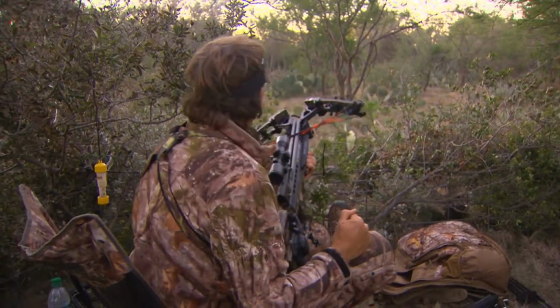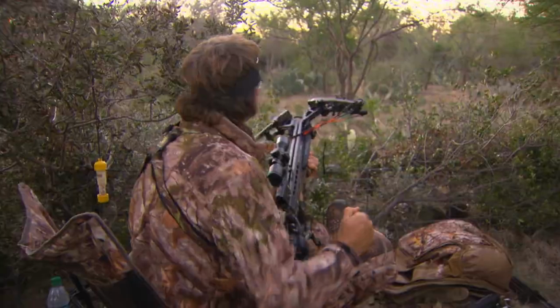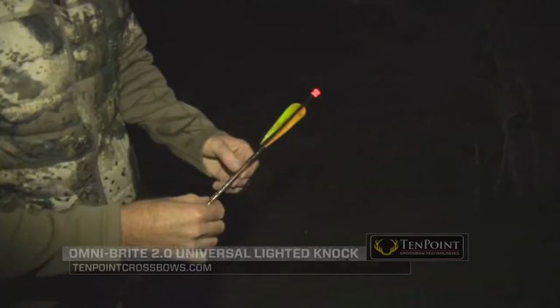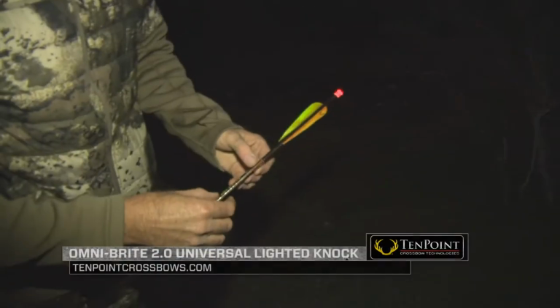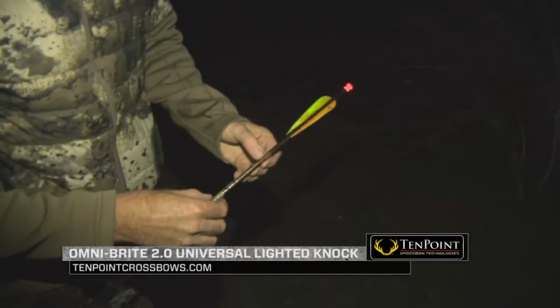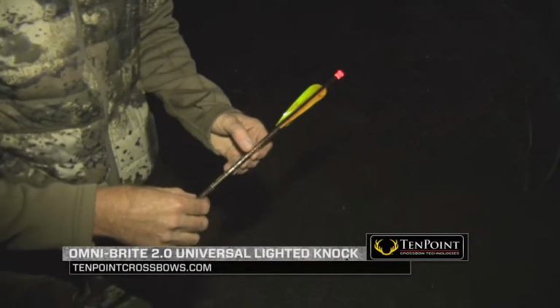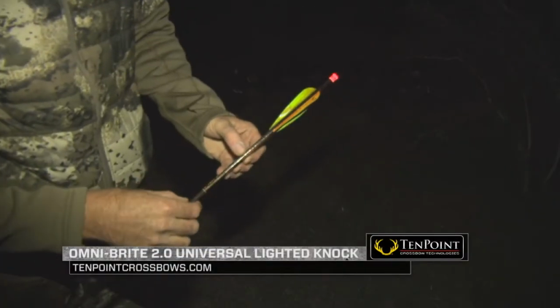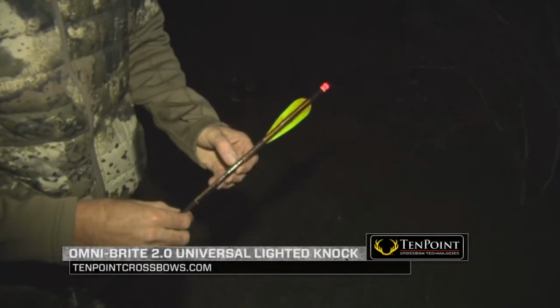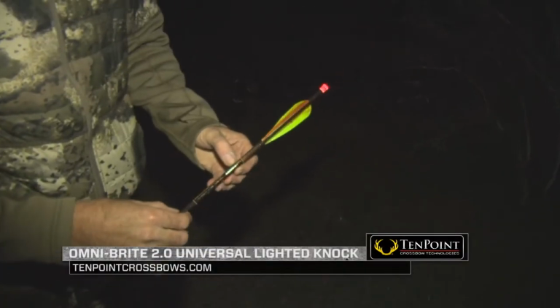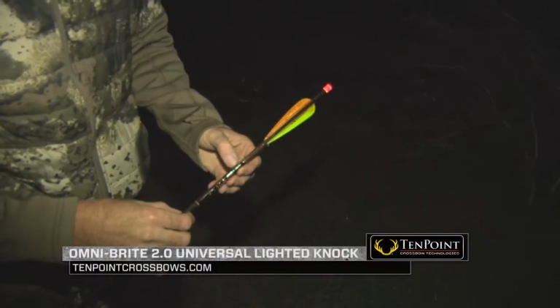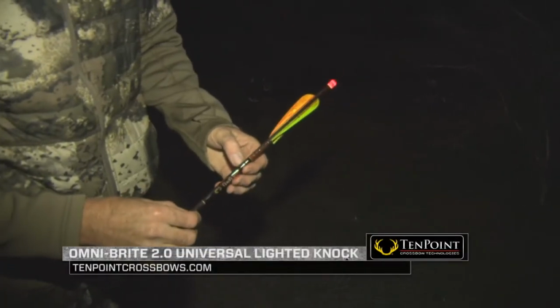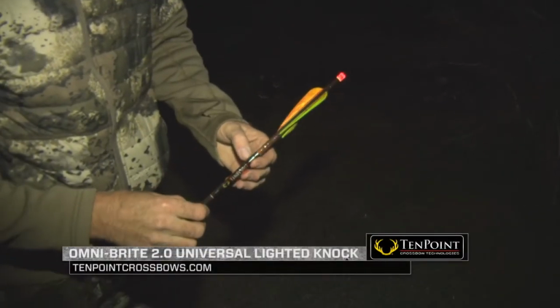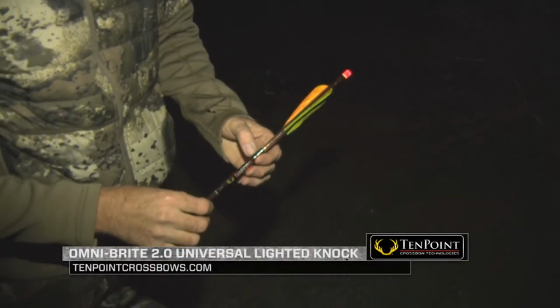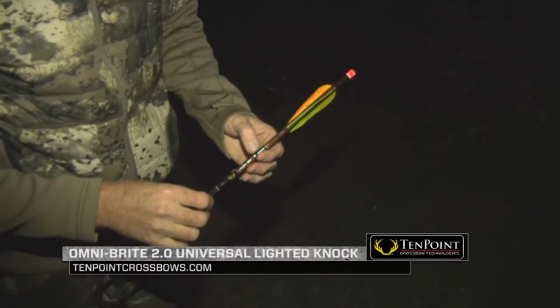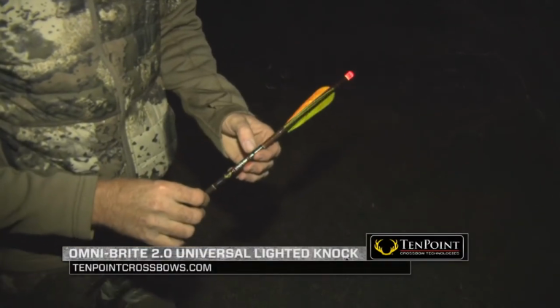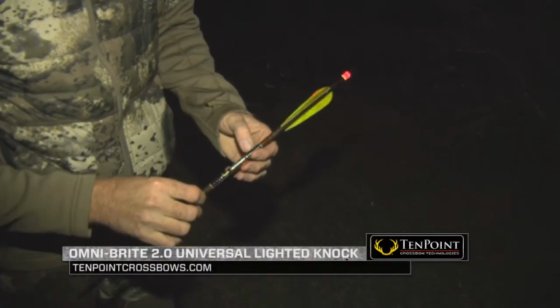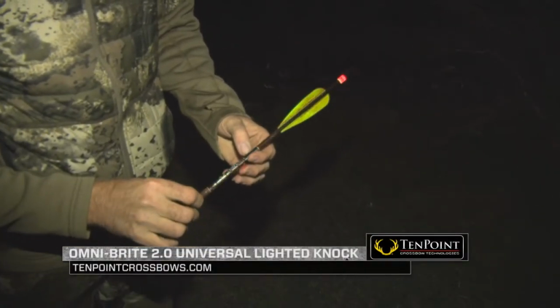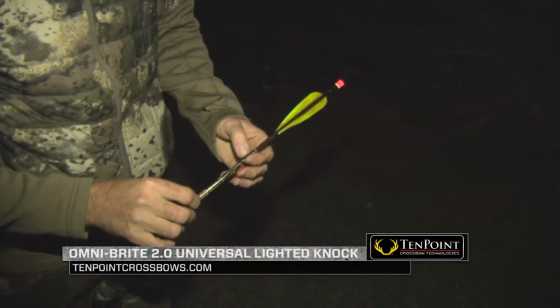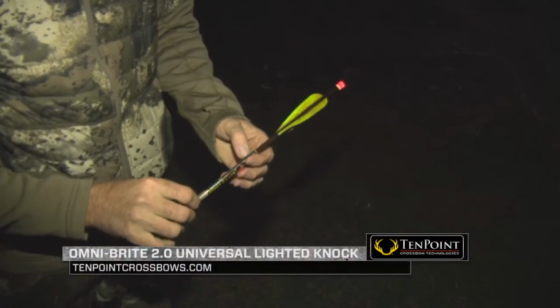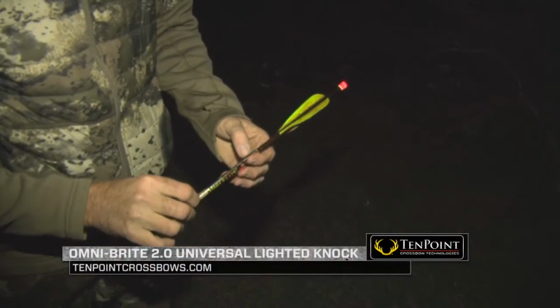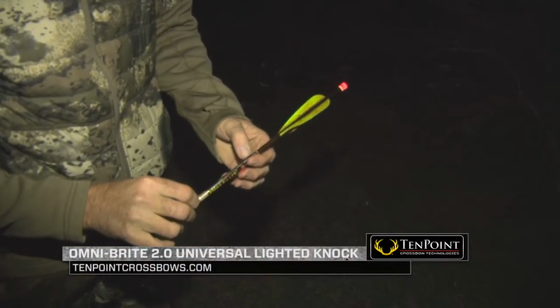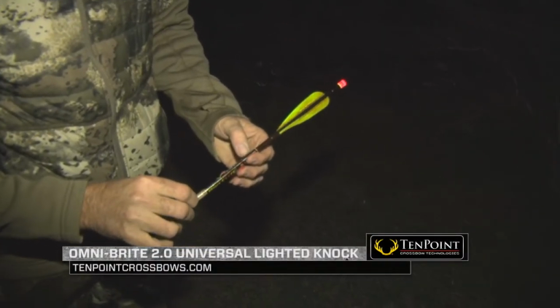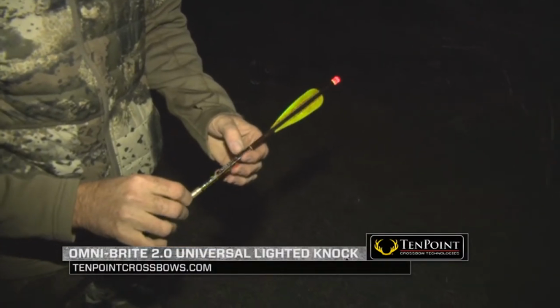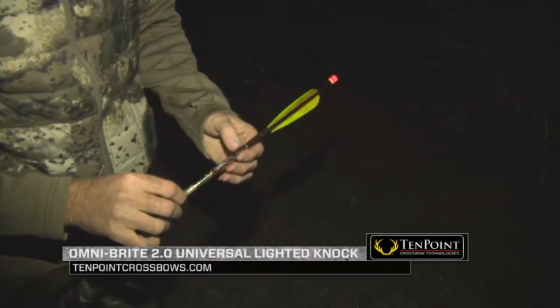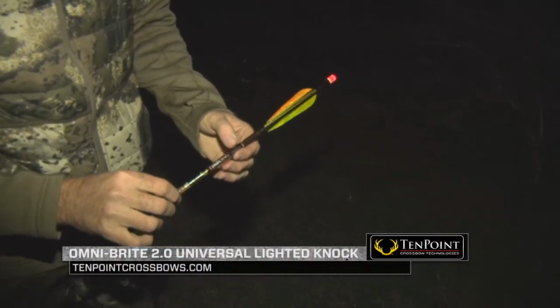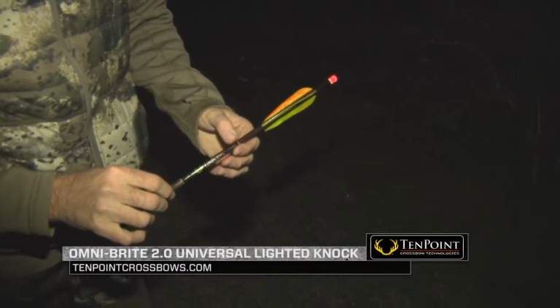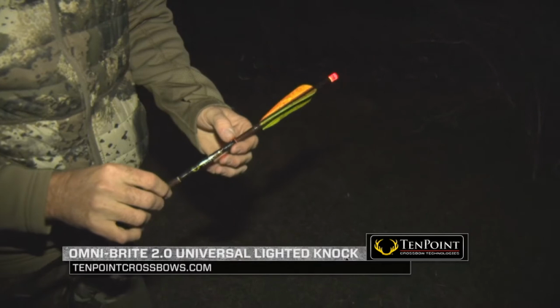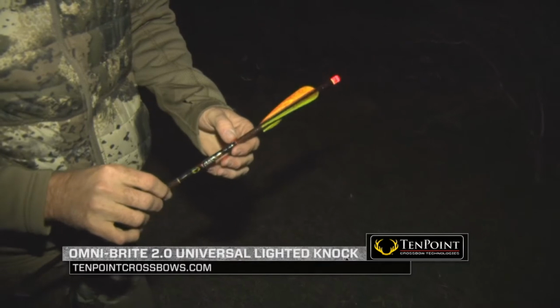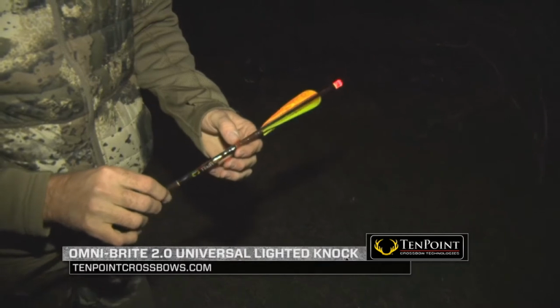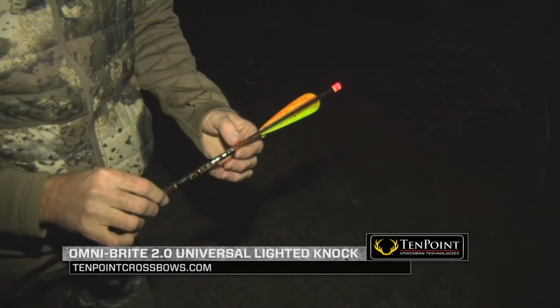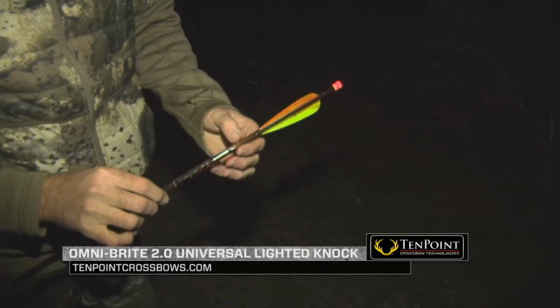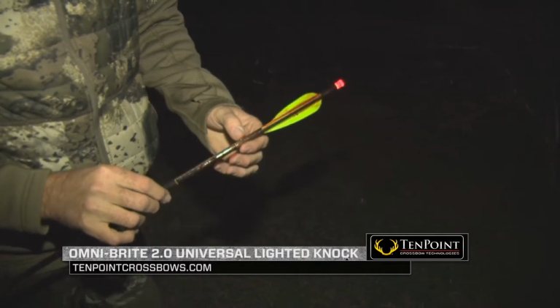Learn more about the Omnibright 2.0 Universal Lighted Knock System at TenPointCrossbows.com.